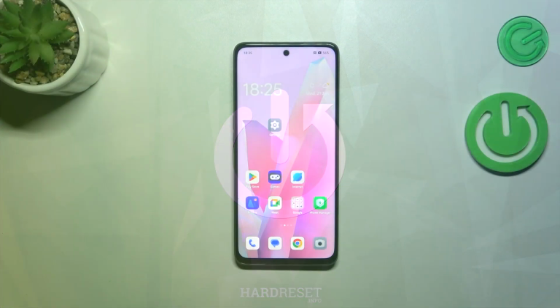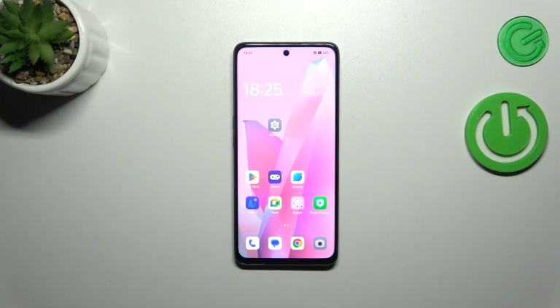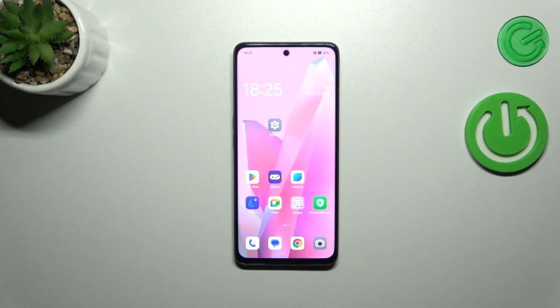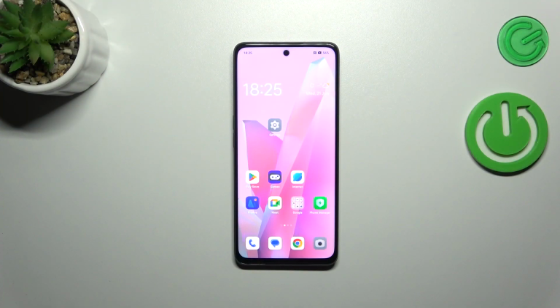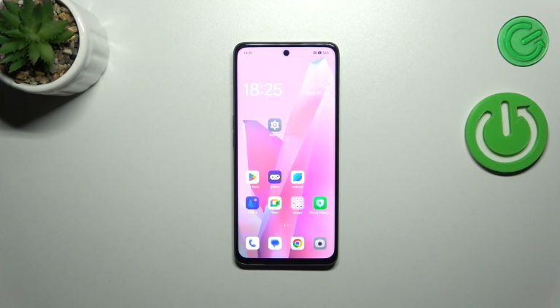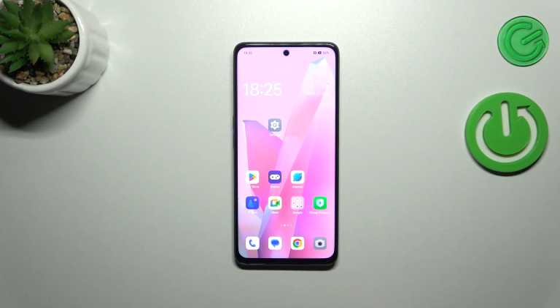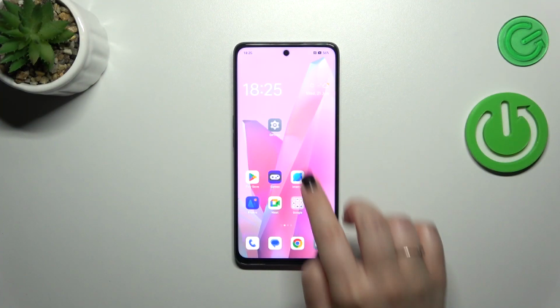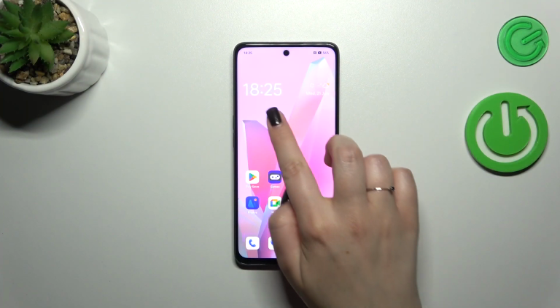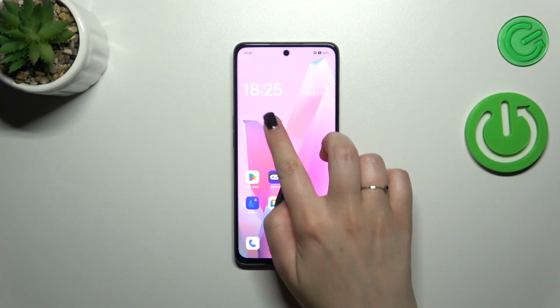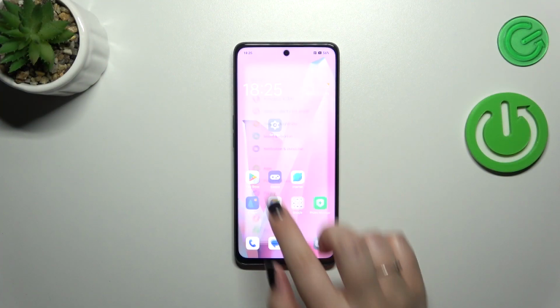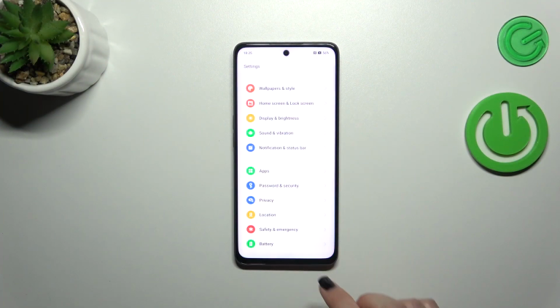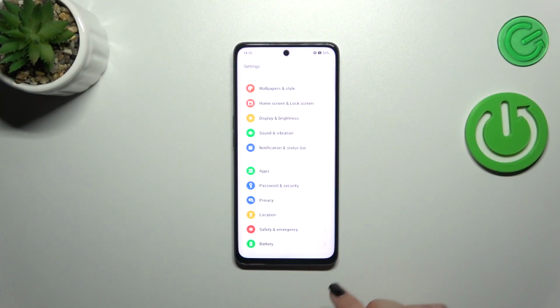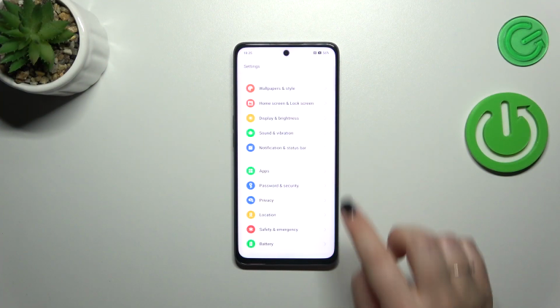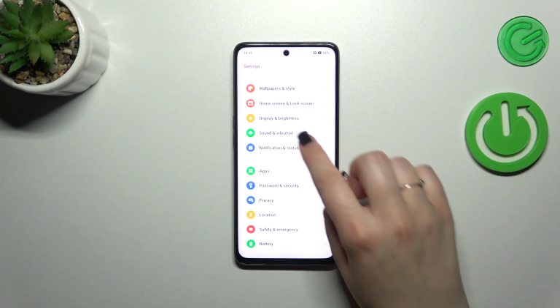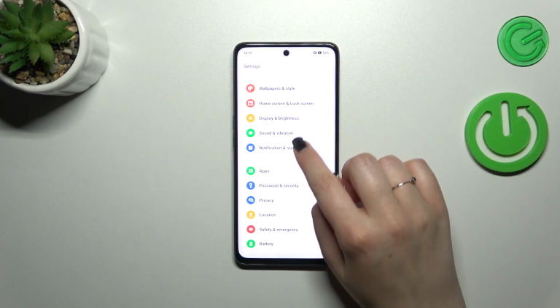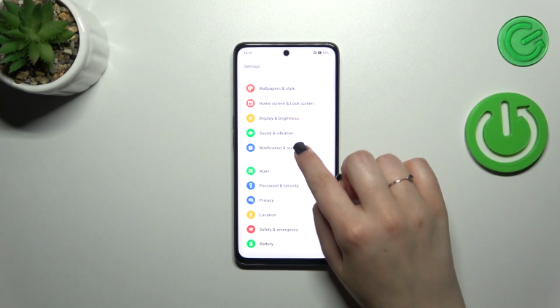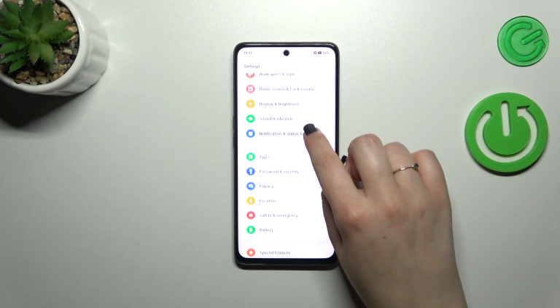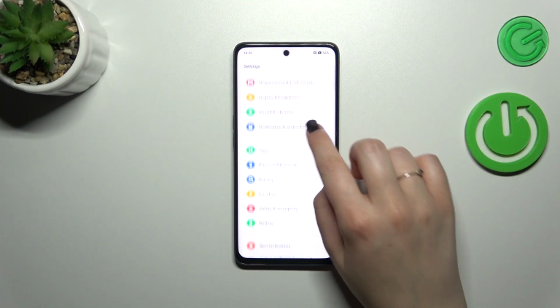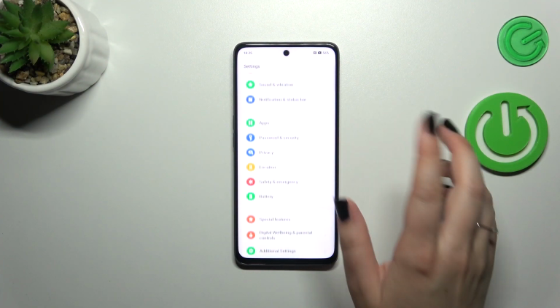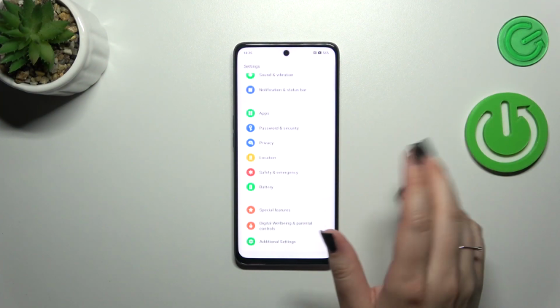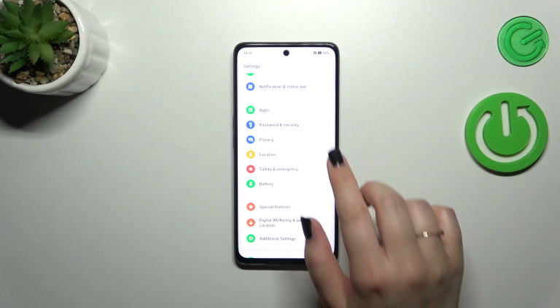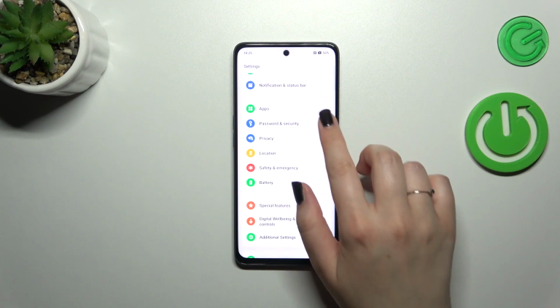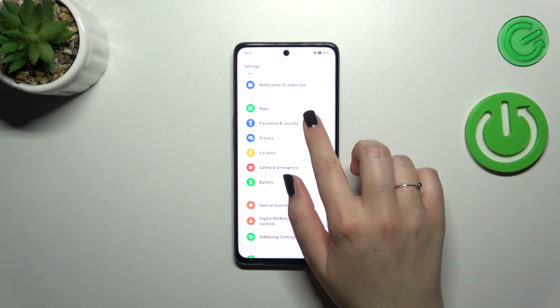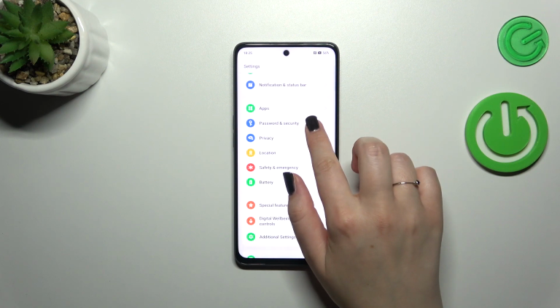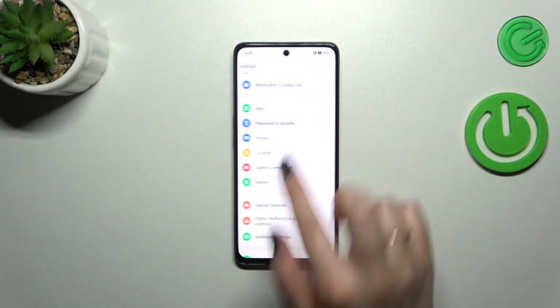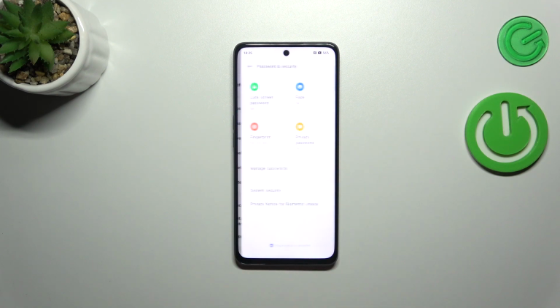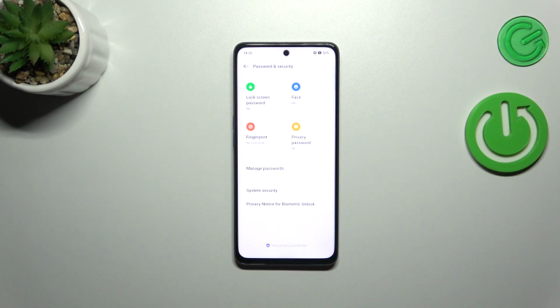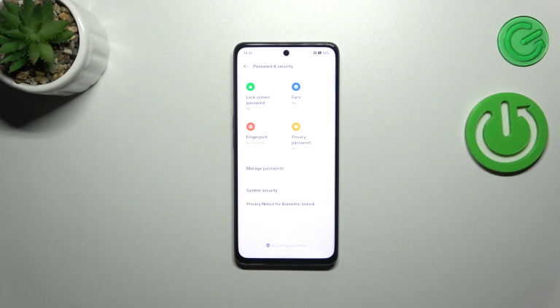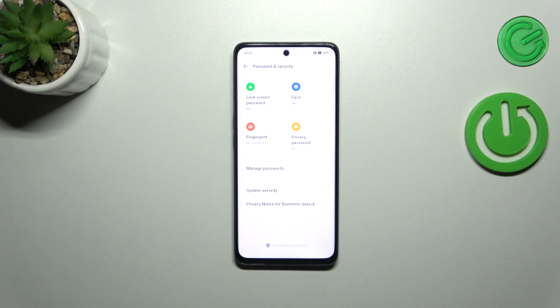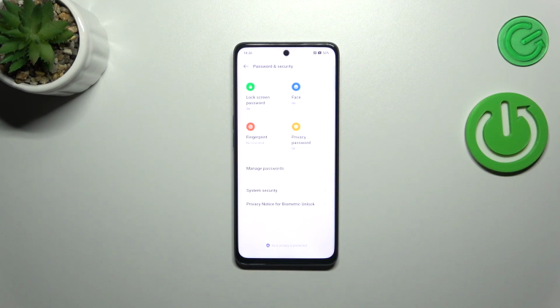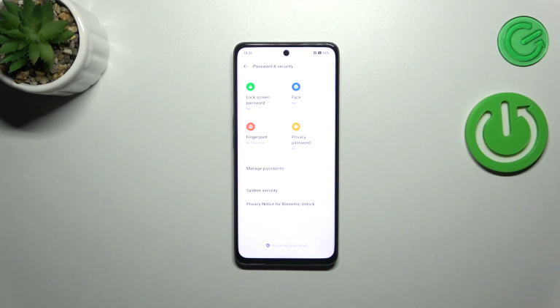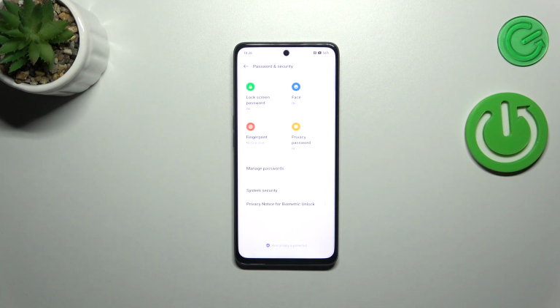First of all we have to open the Settings and then scroll down just a little bit to find Password and Security.